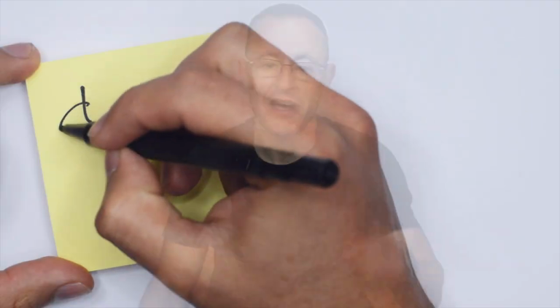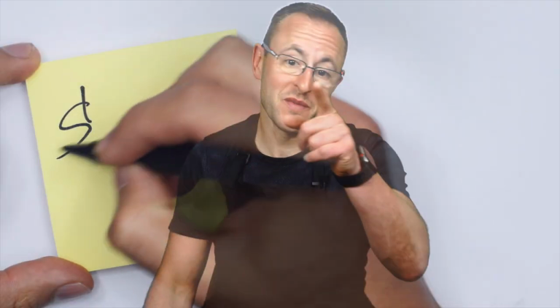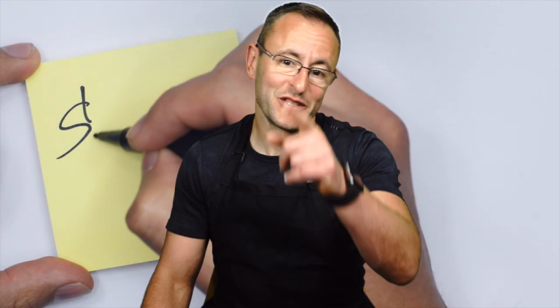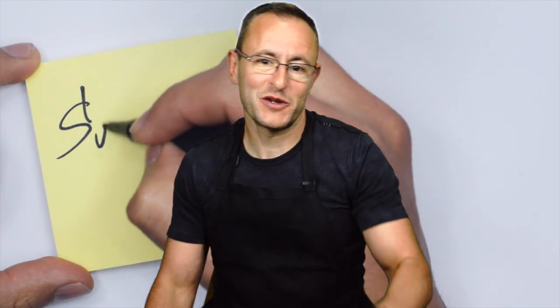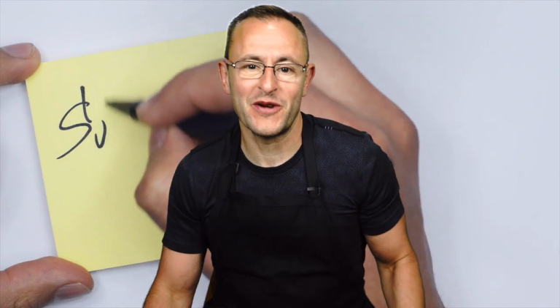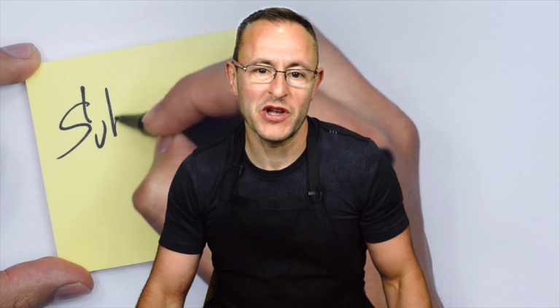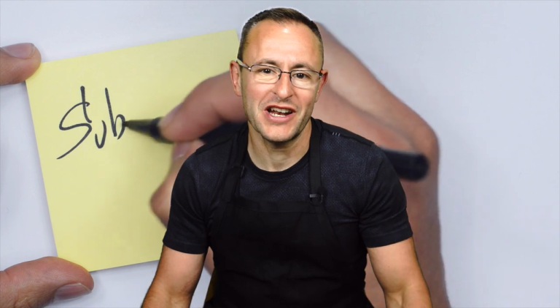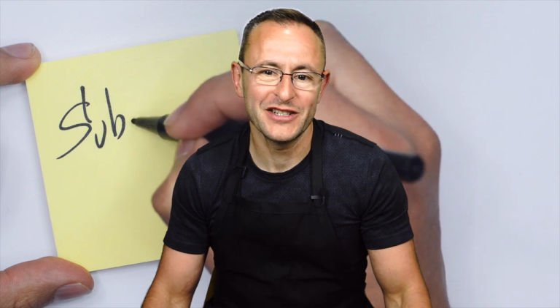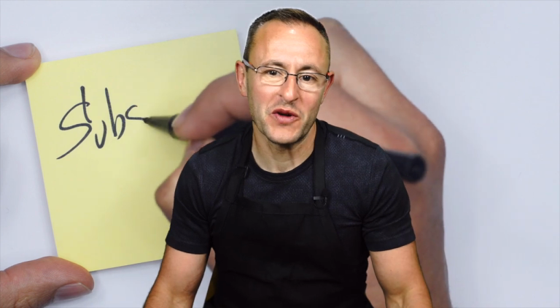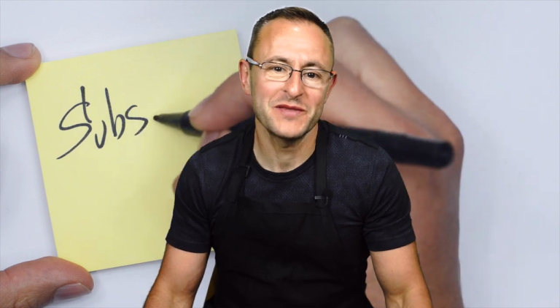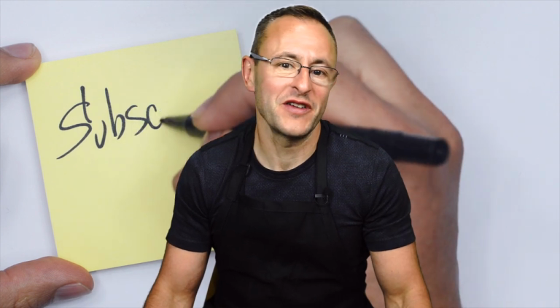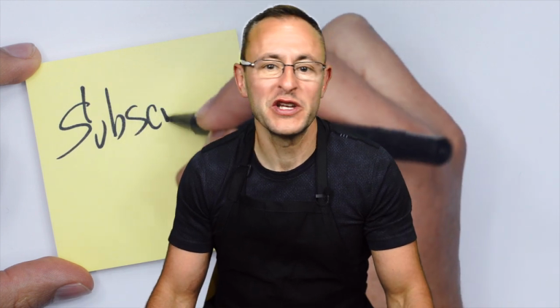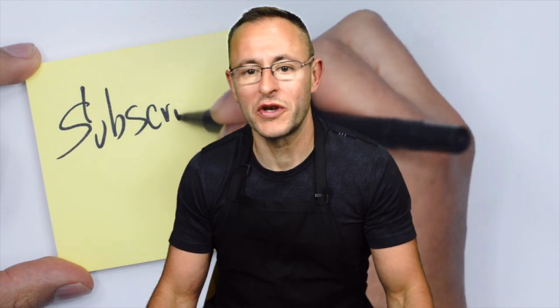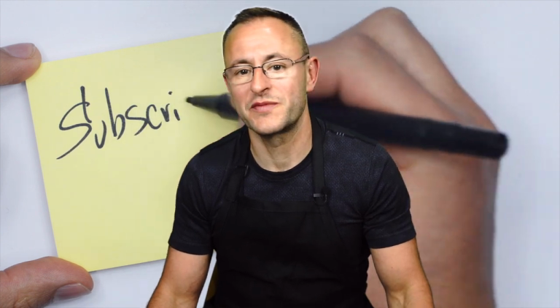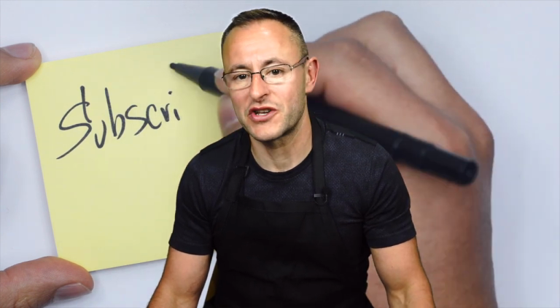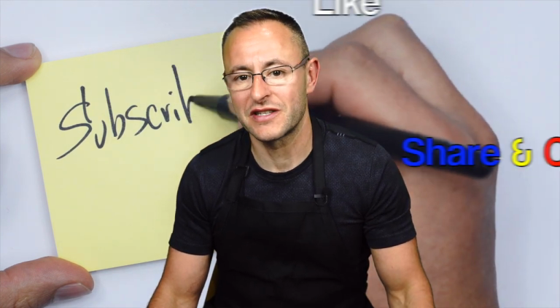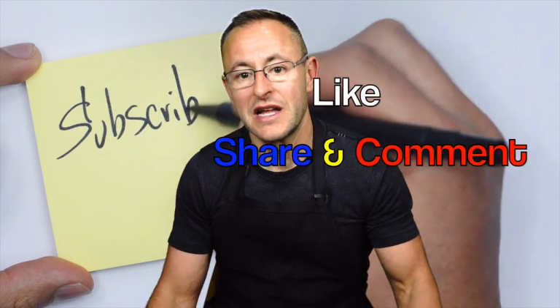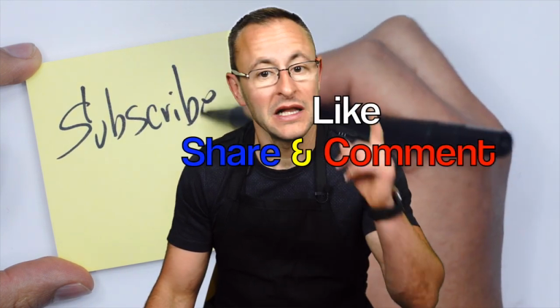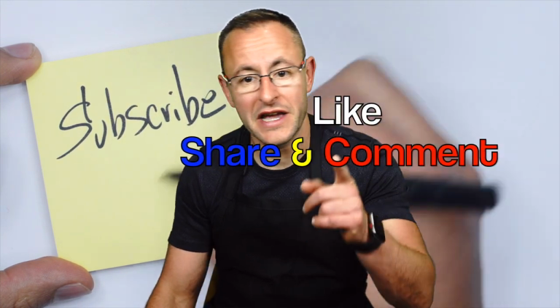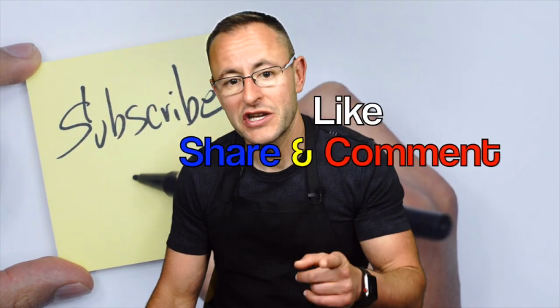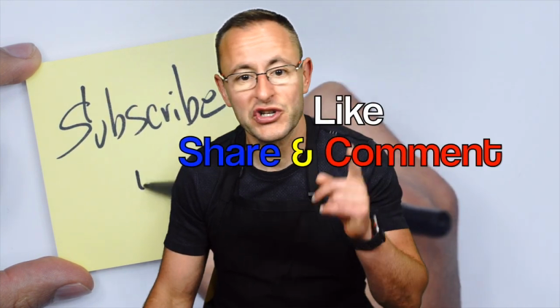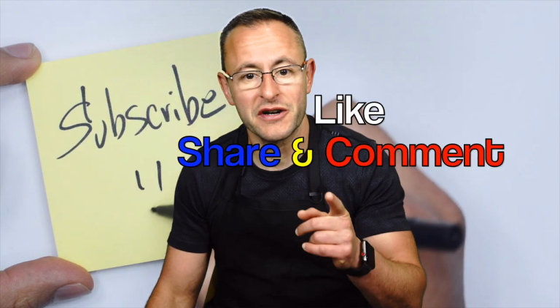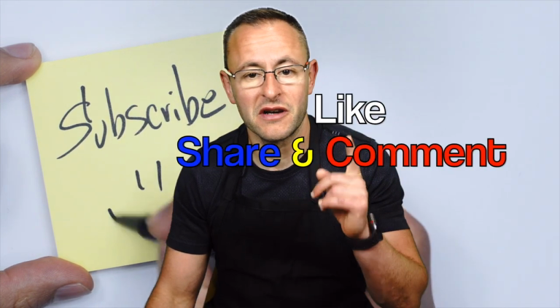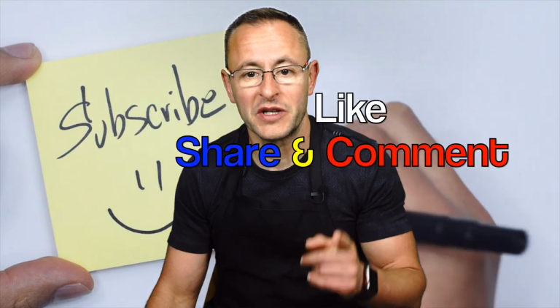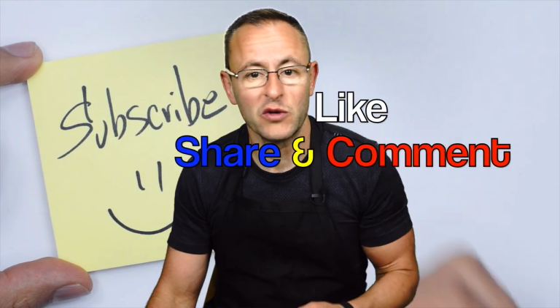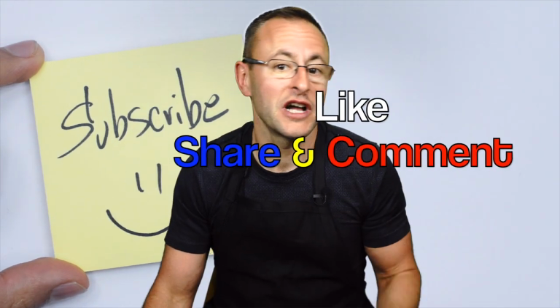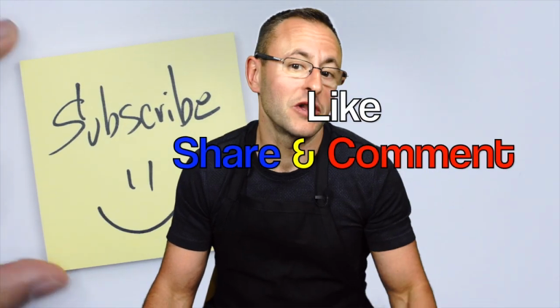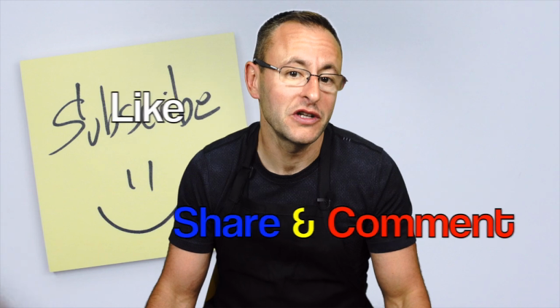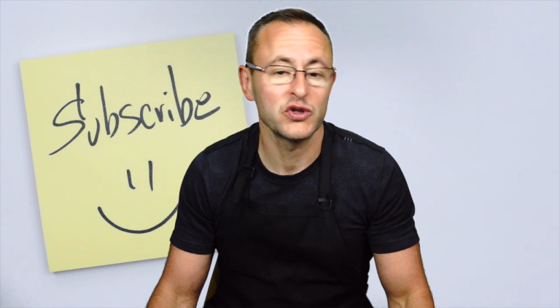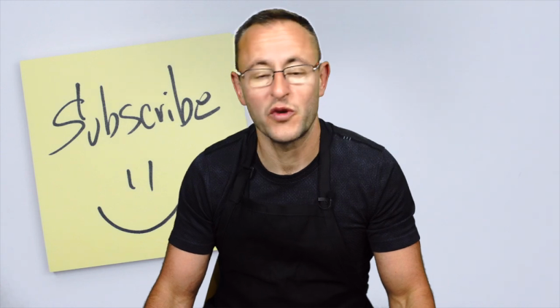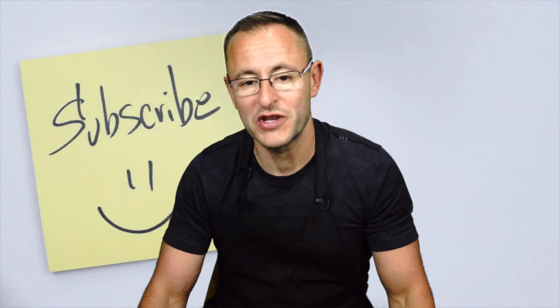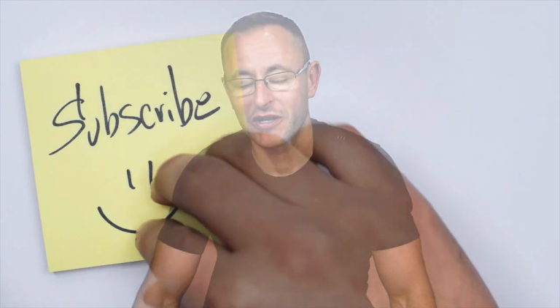Remember to subscribe to my channel so you don't miss my weekly cooking inspirations. Like, share, and comment — it will help a lot to support my channel.